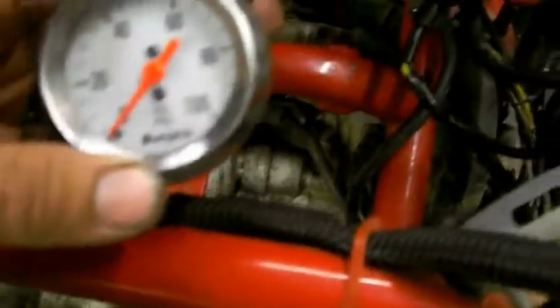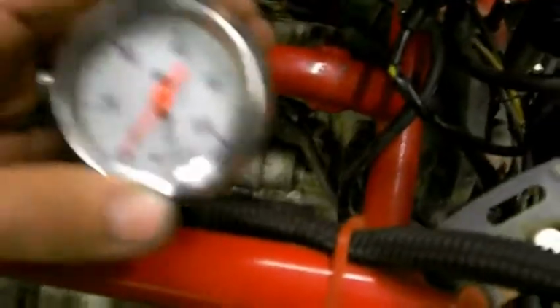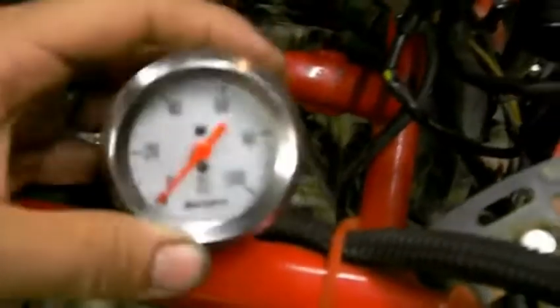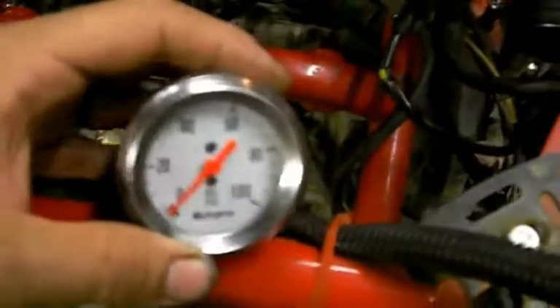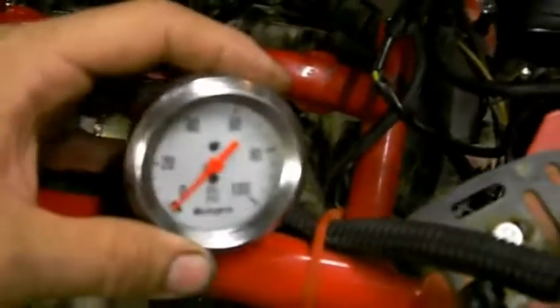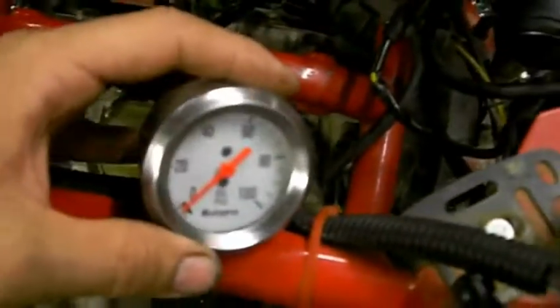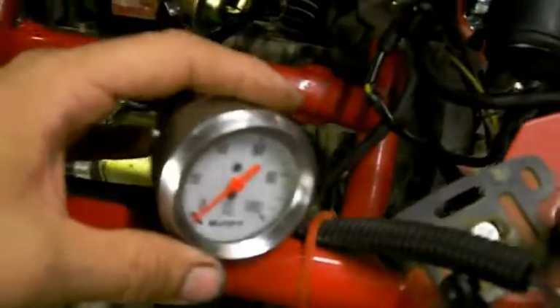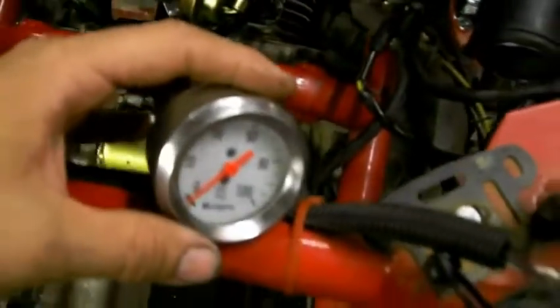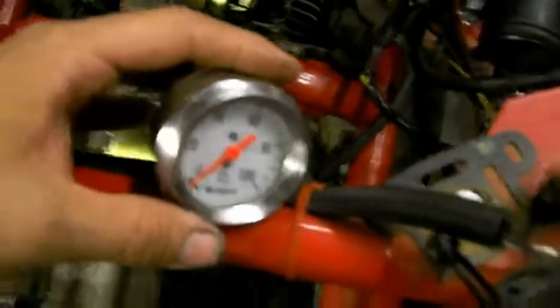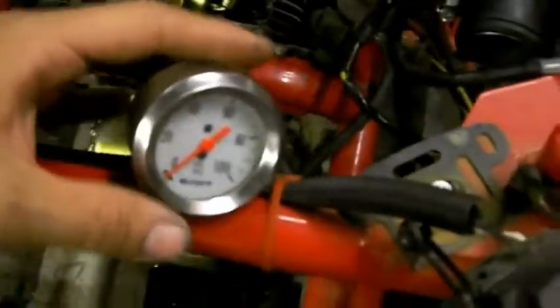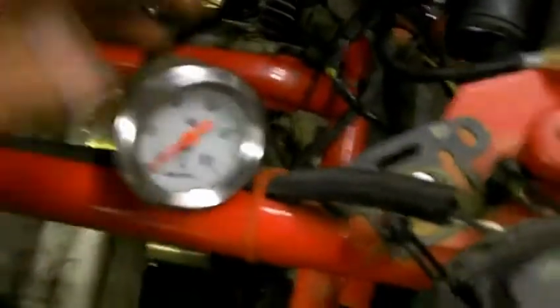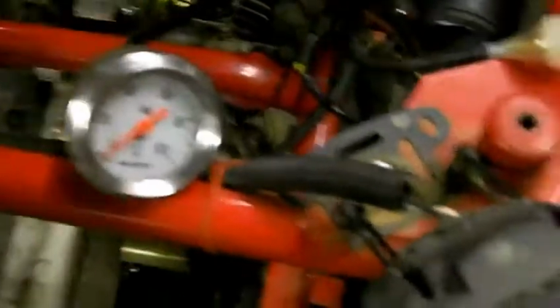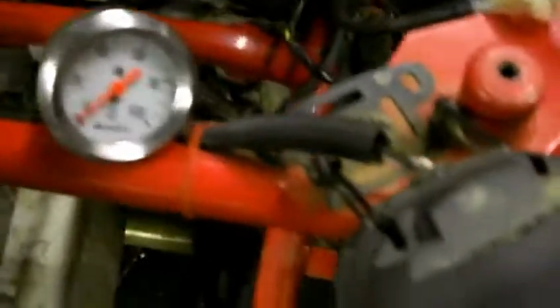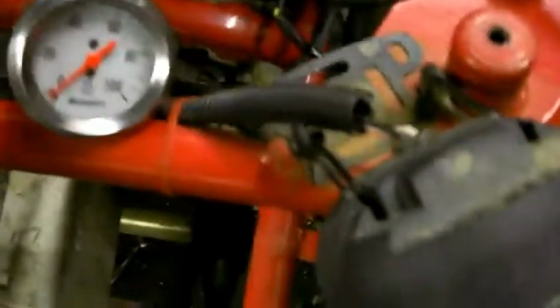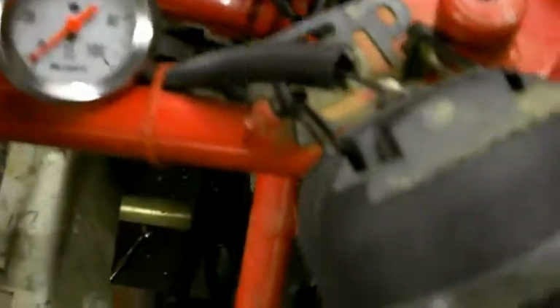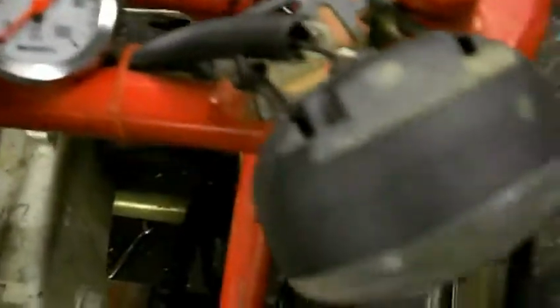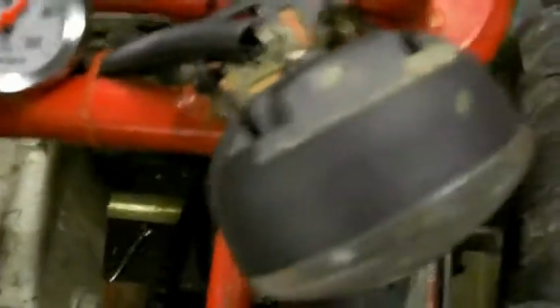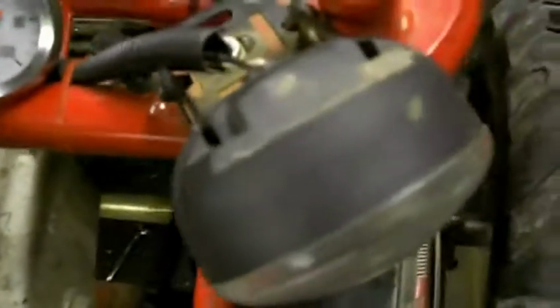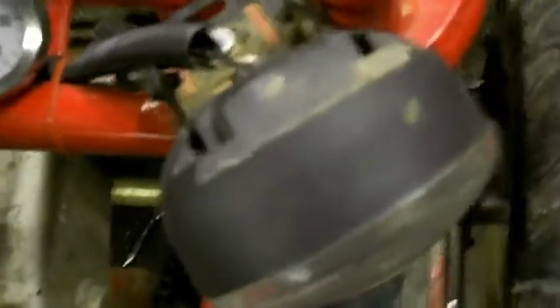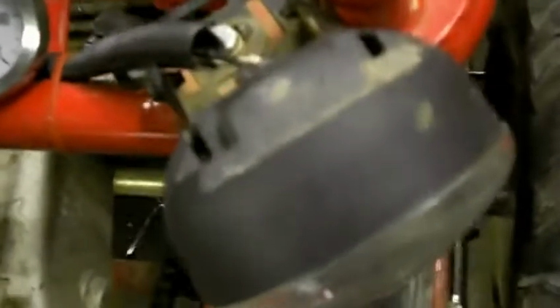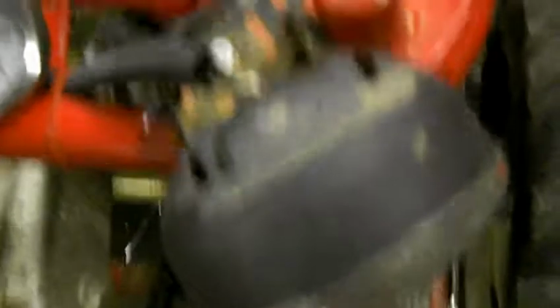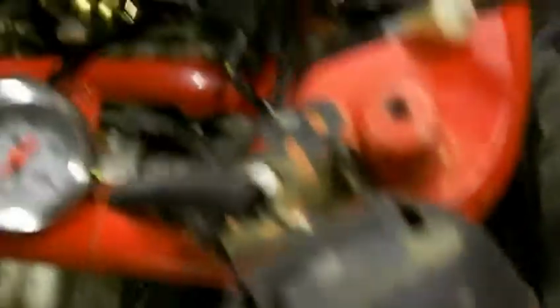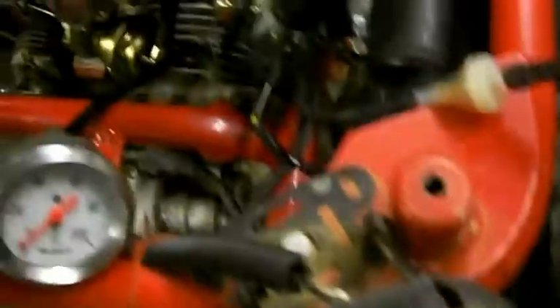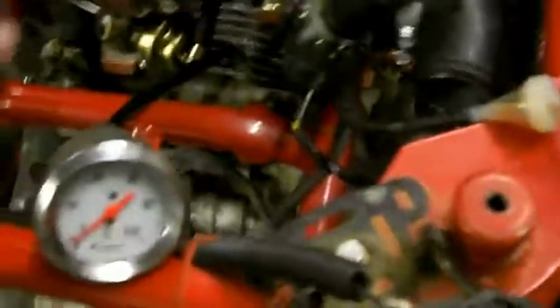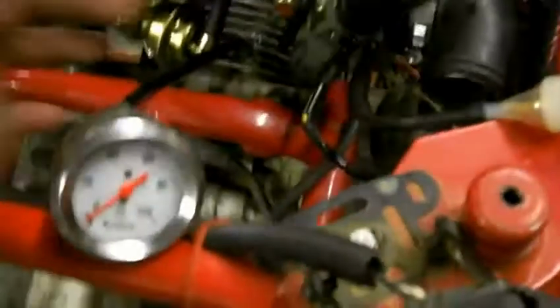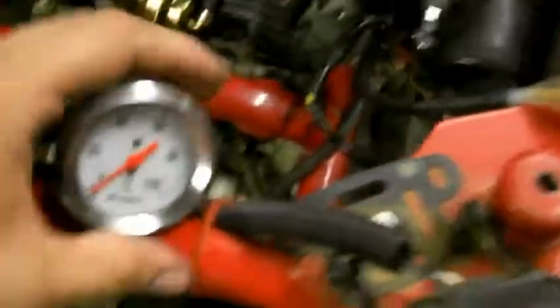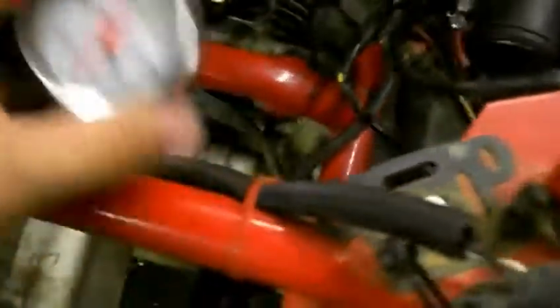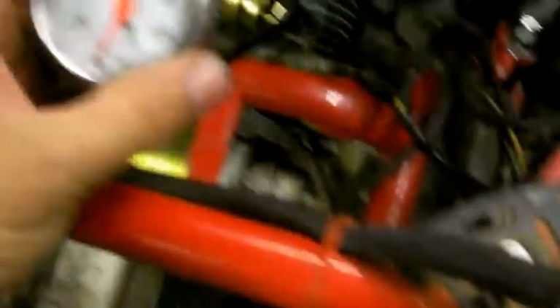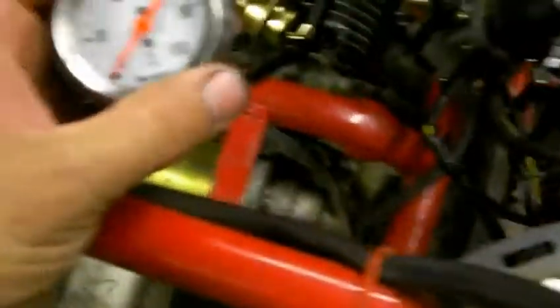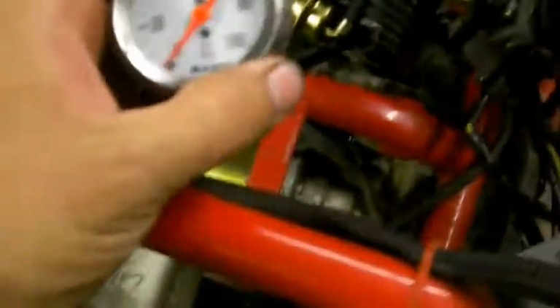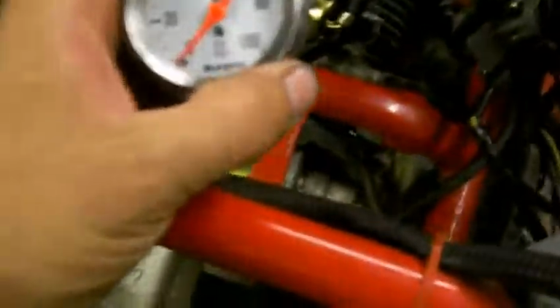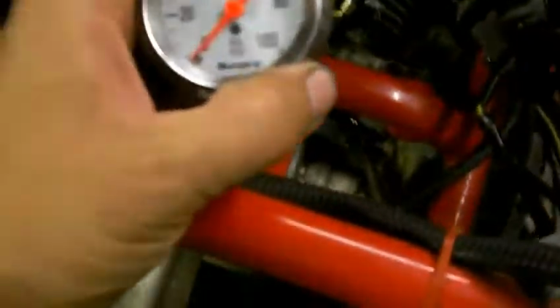So there was 10 or 15 pounds of oil pressure at idle. That should be plenty to feed the turbo.